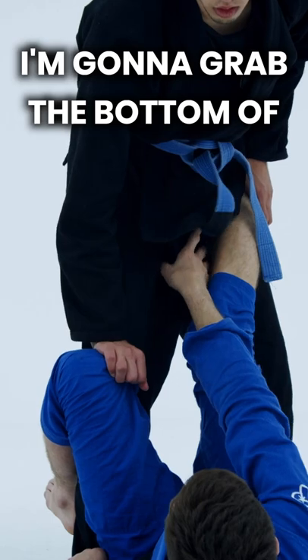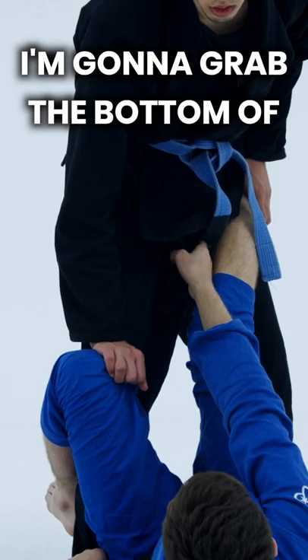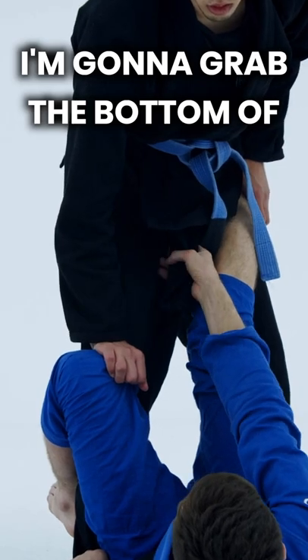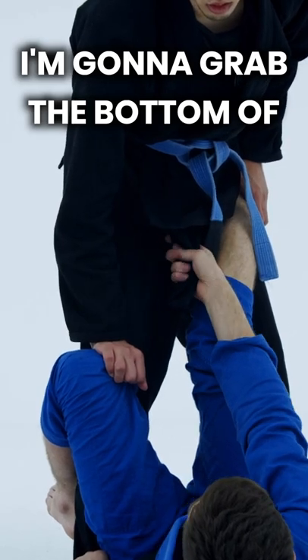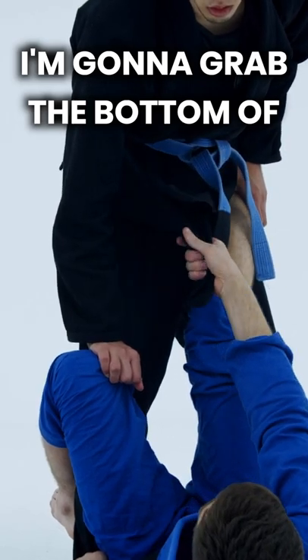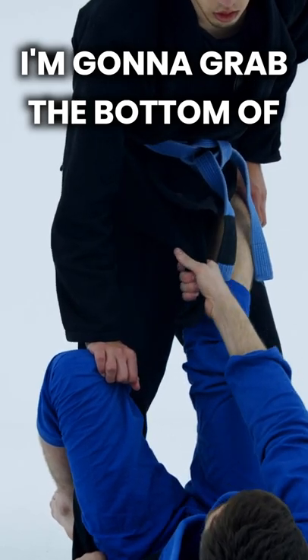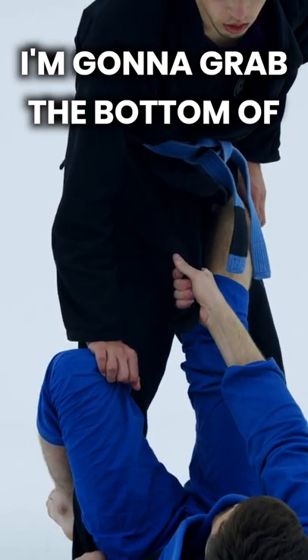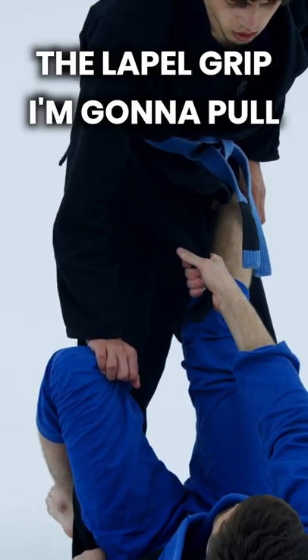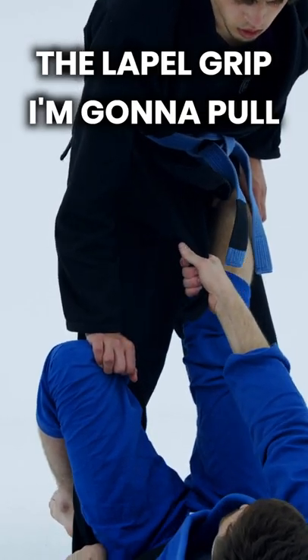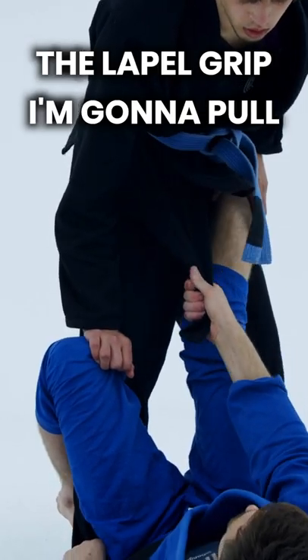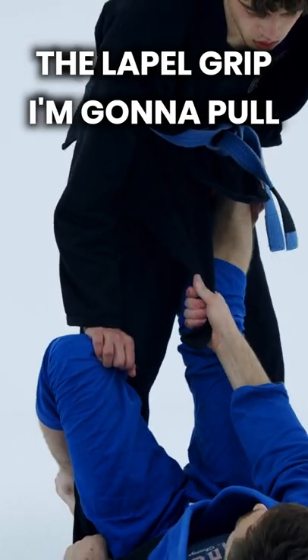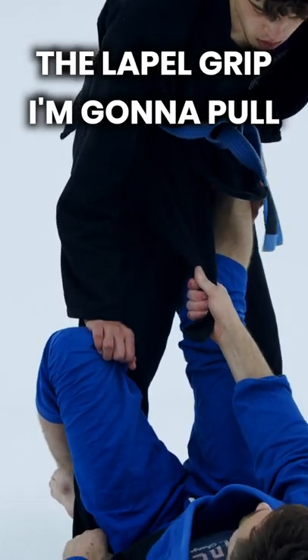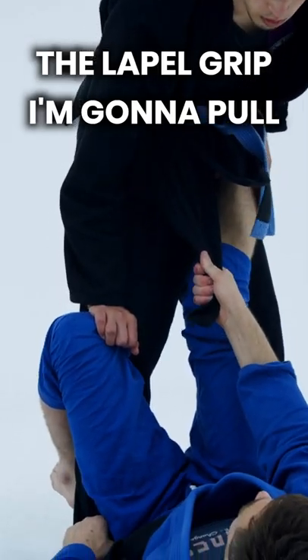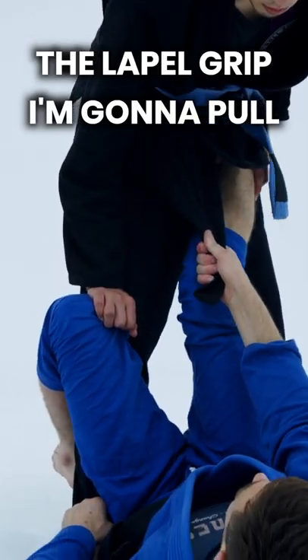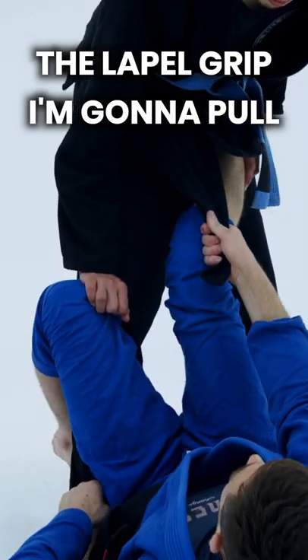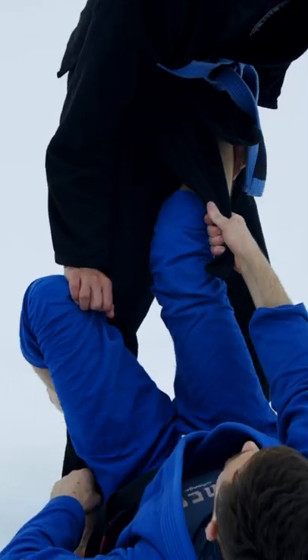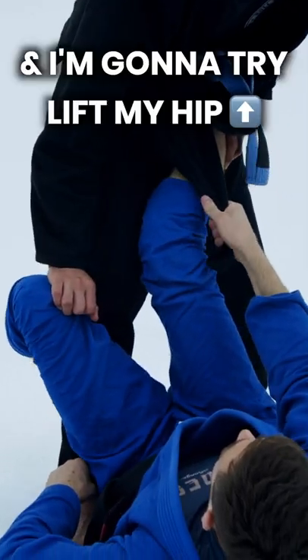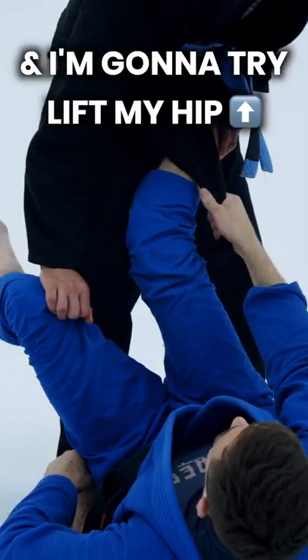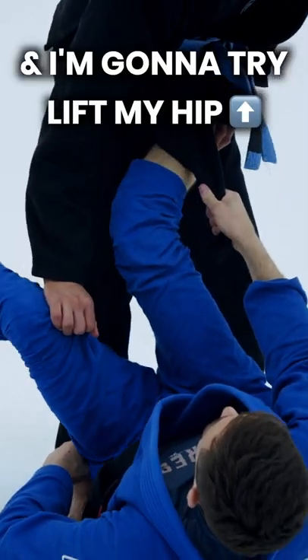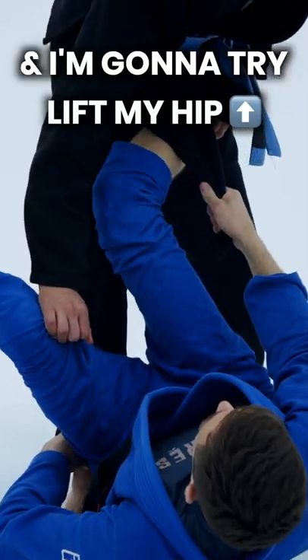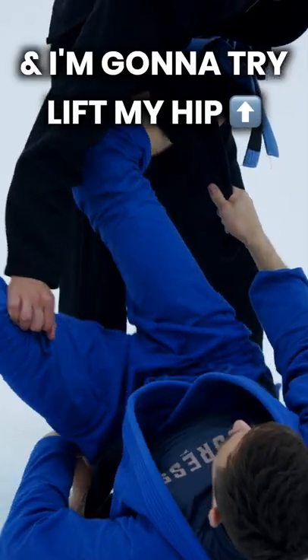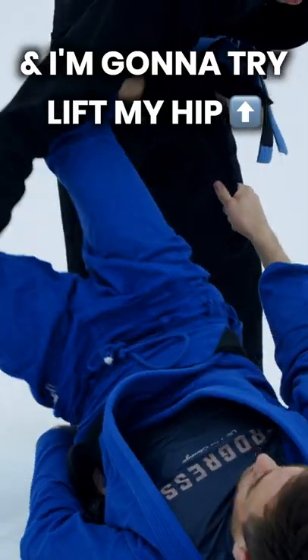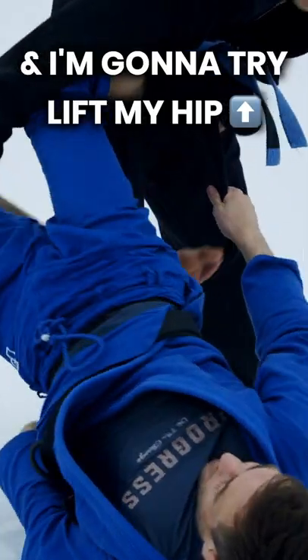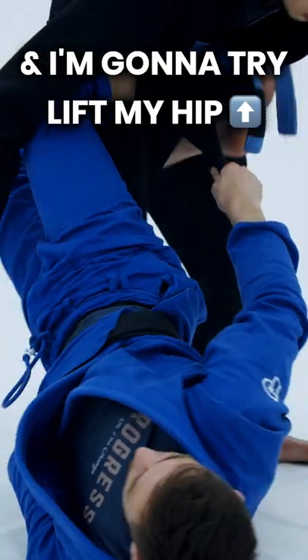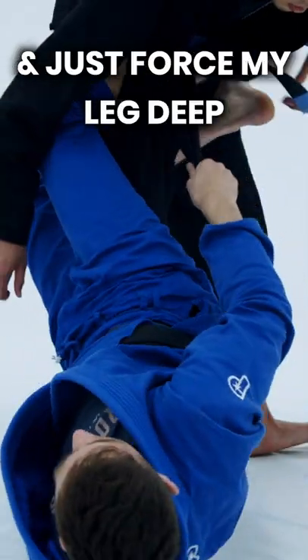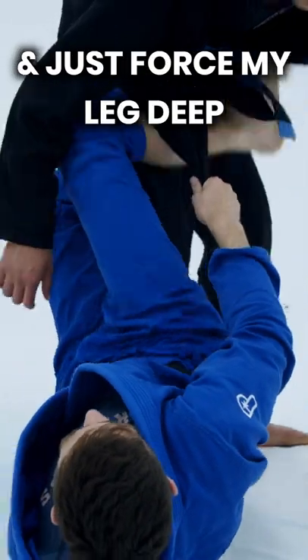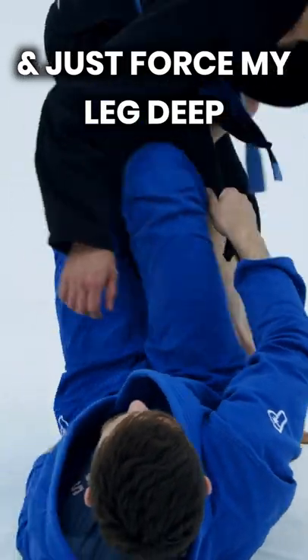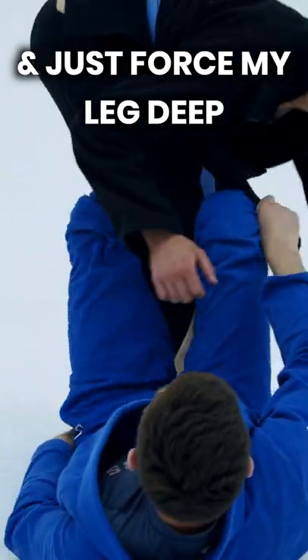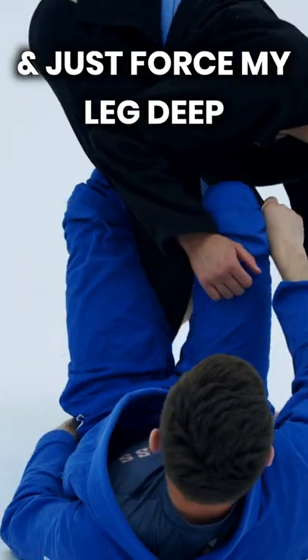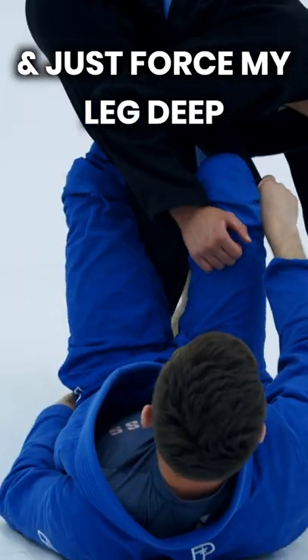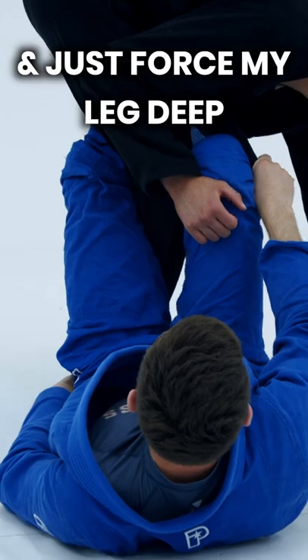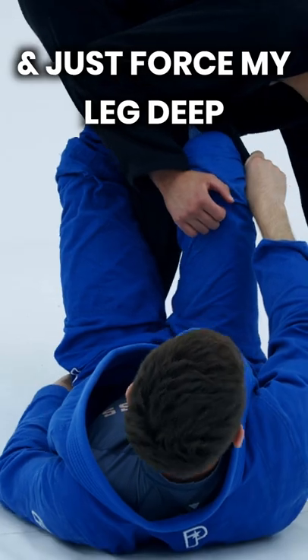I'm going to grab the bottom of the pedal grip, I'm going to pull, and I'm going to try to lift my hip up and just force my leg deep.